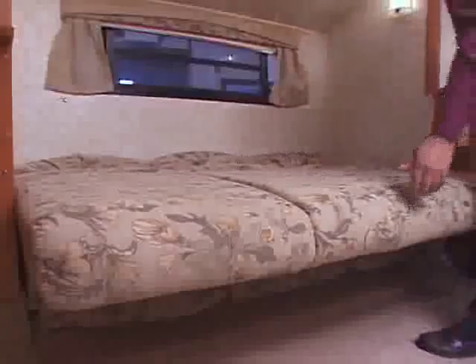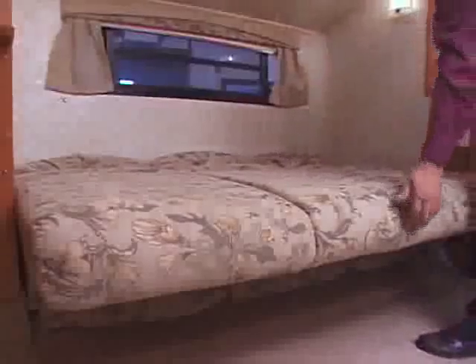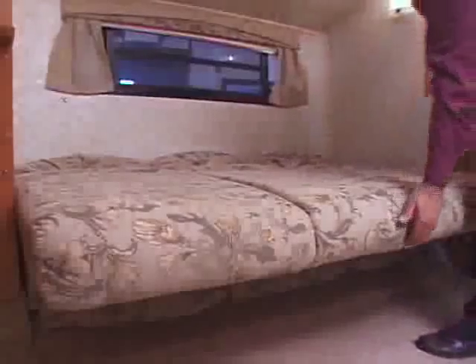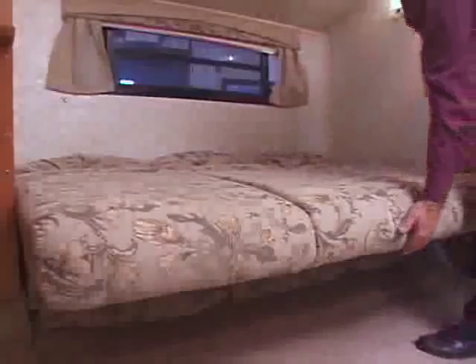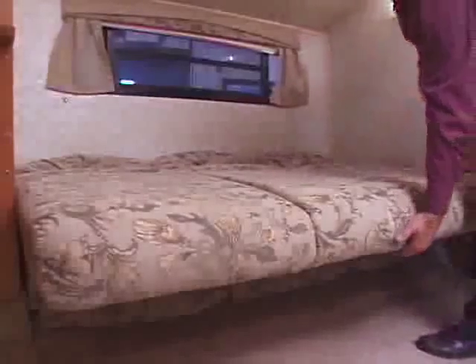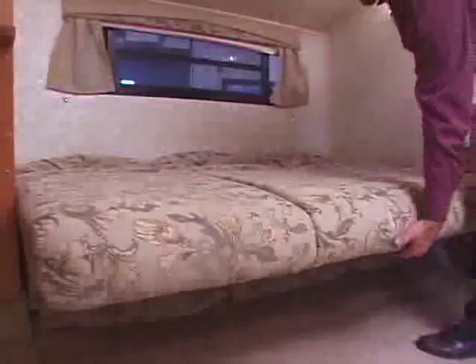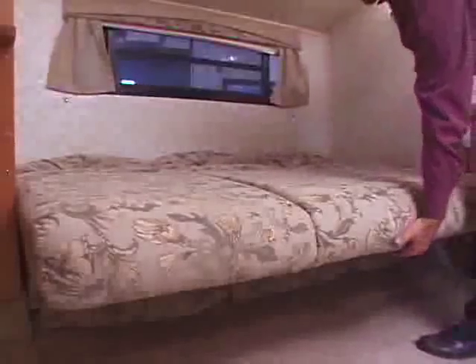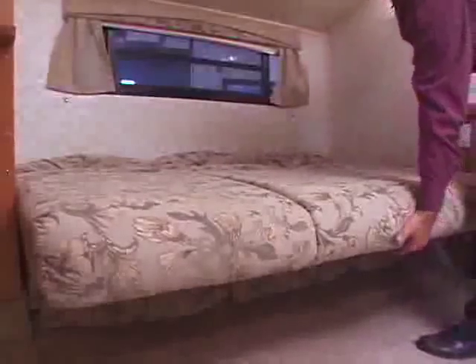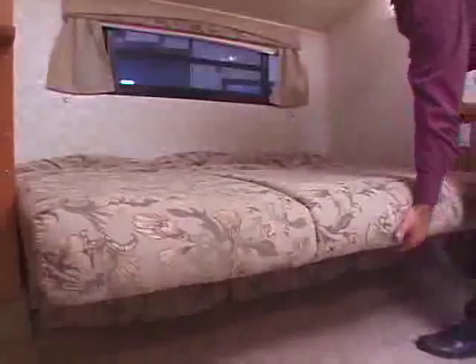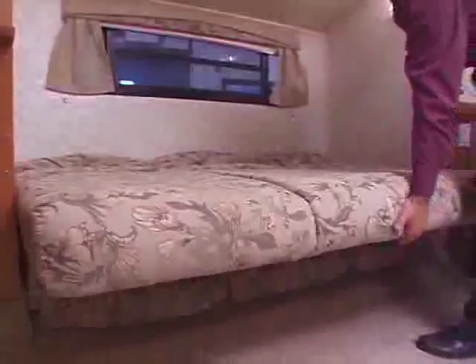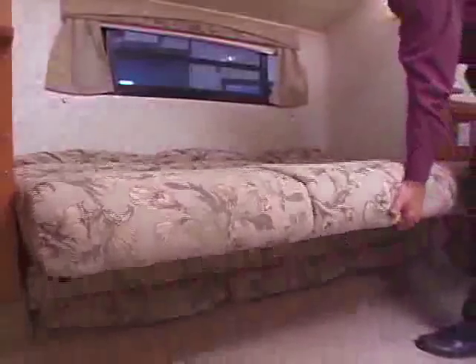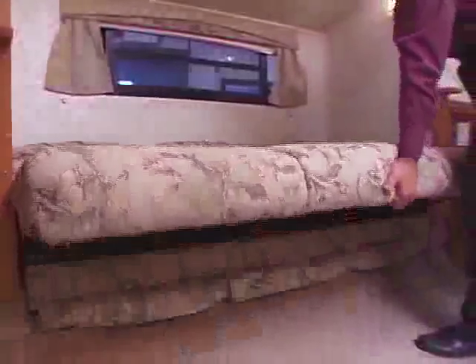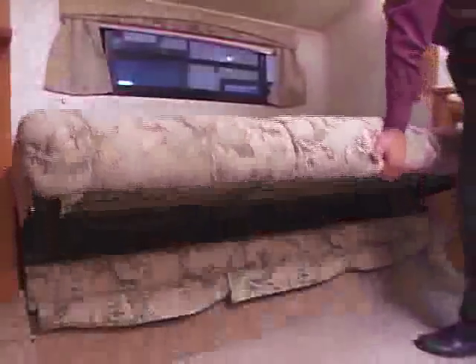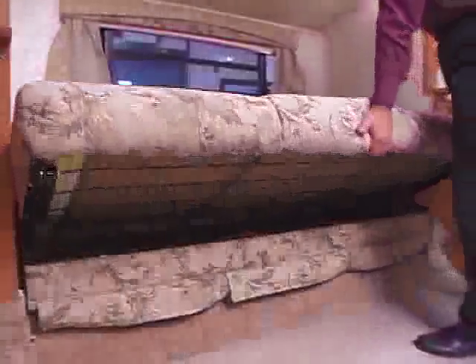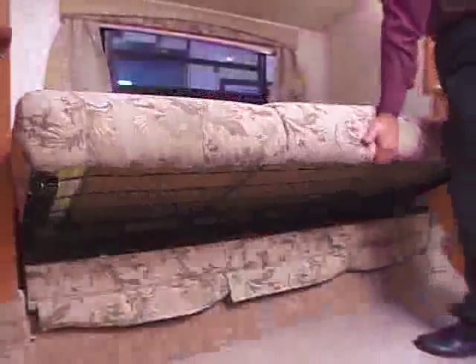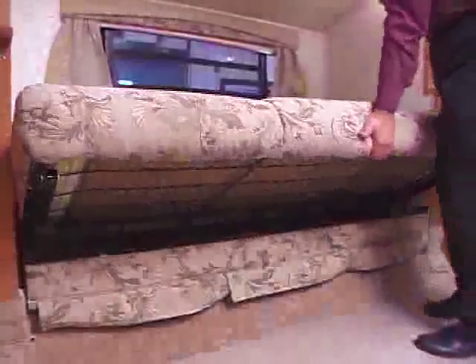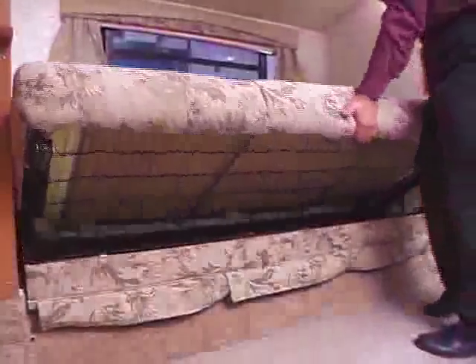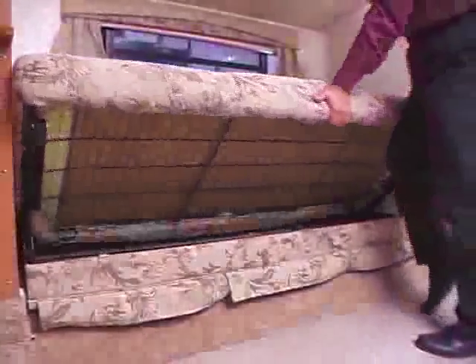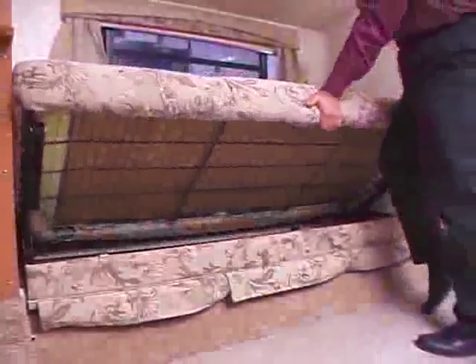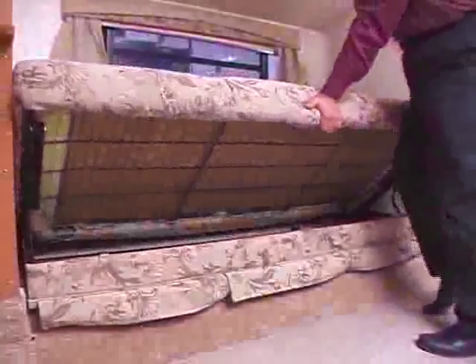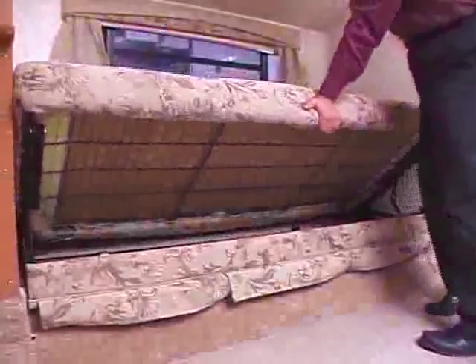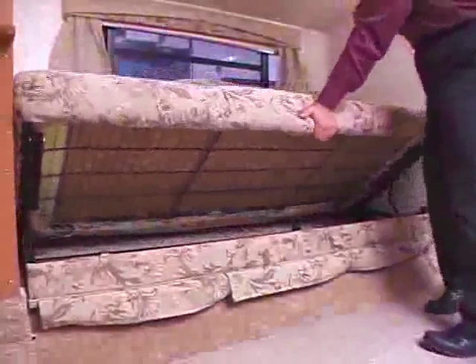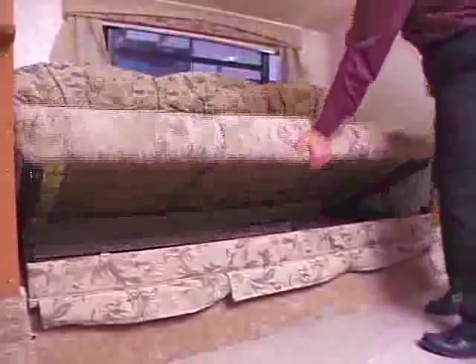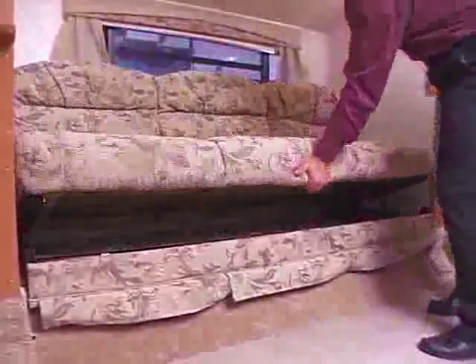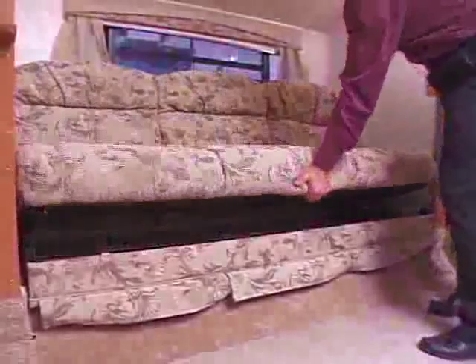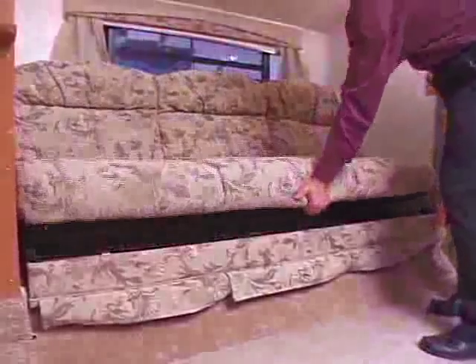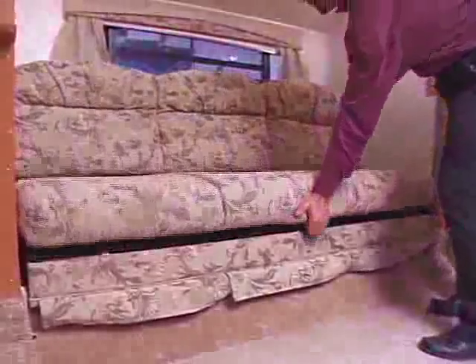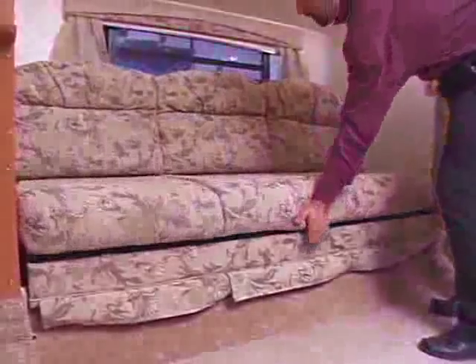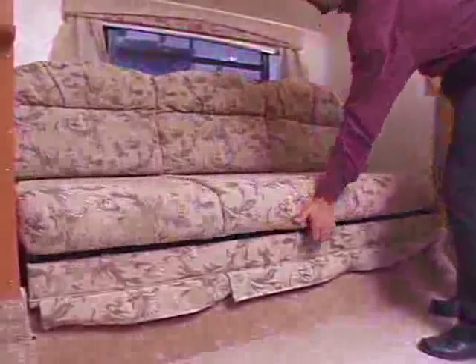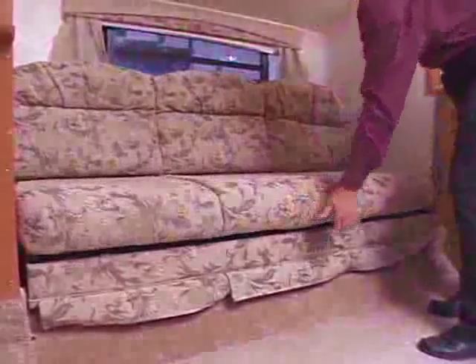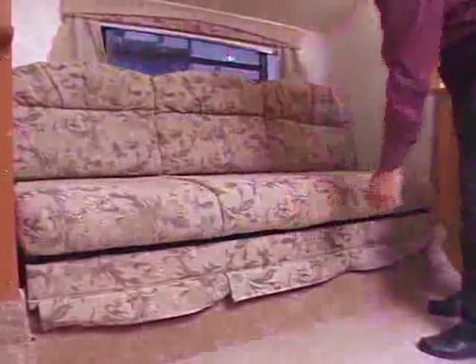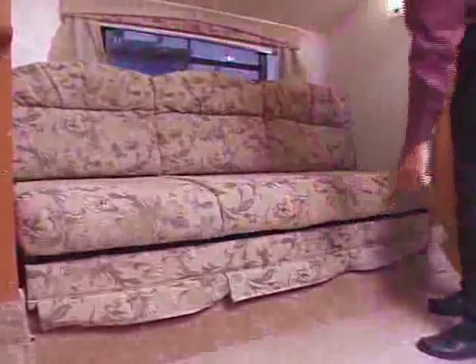To put it back into a couch, simply lift up on the front, push in, and then push down.